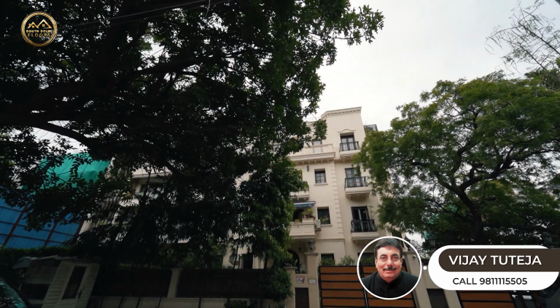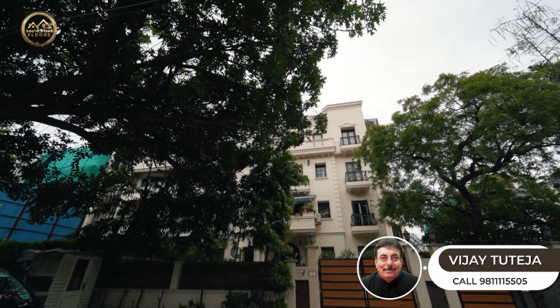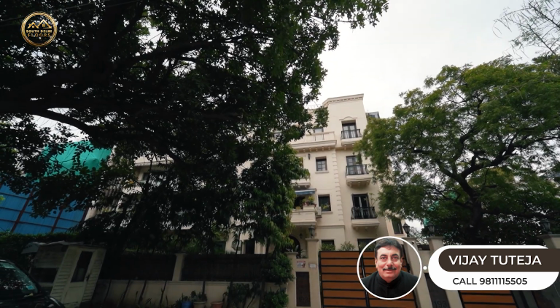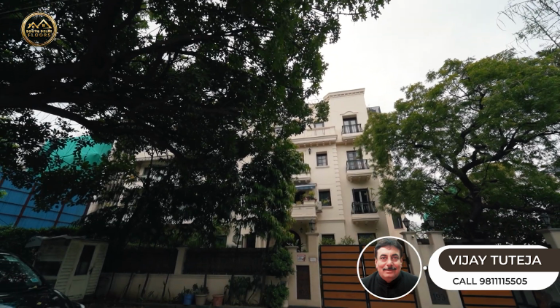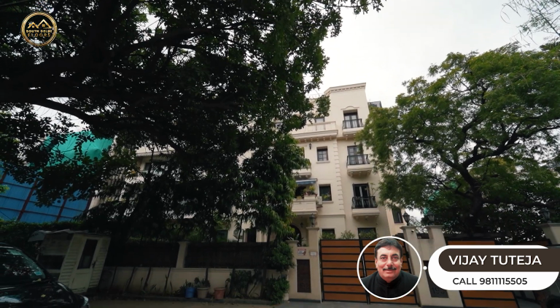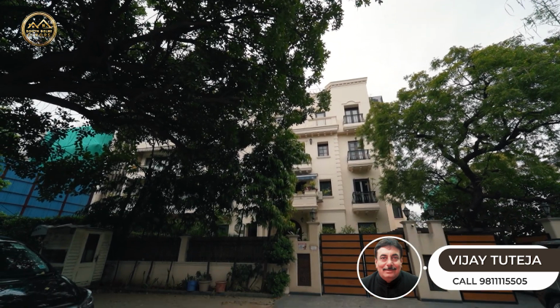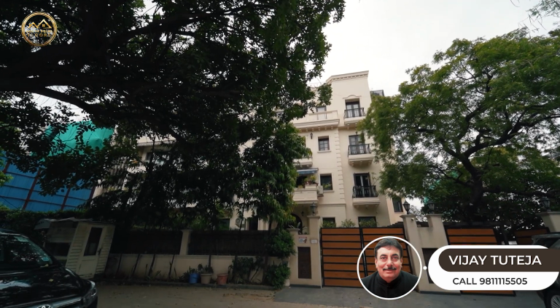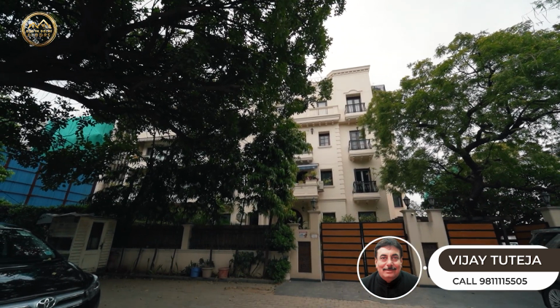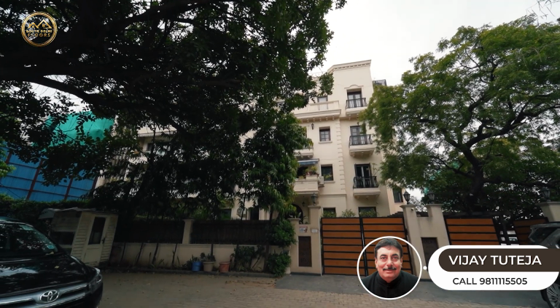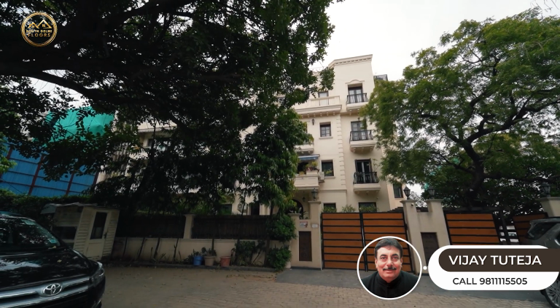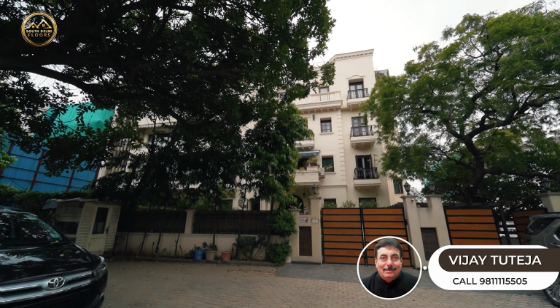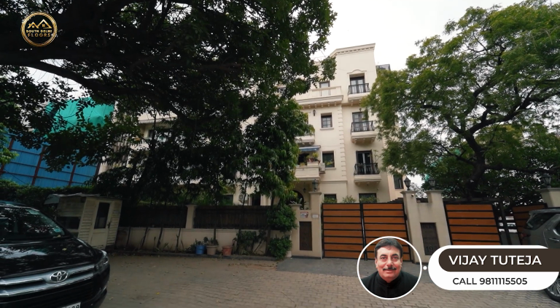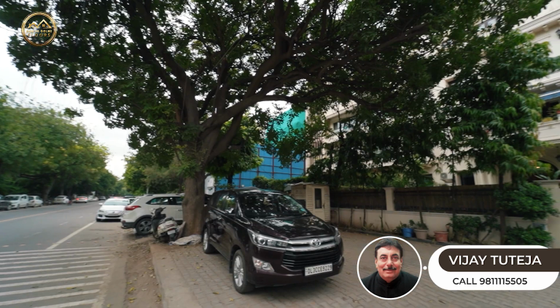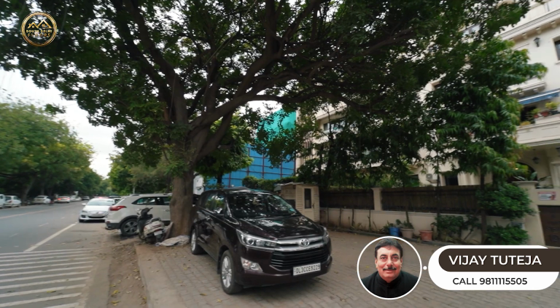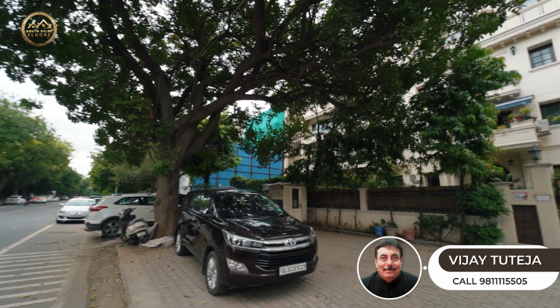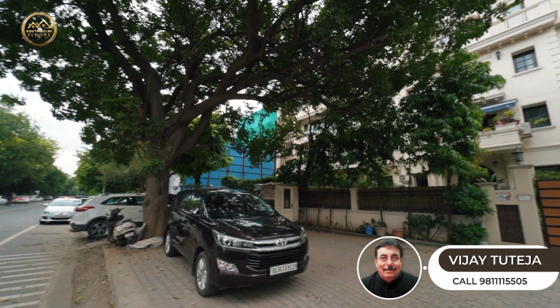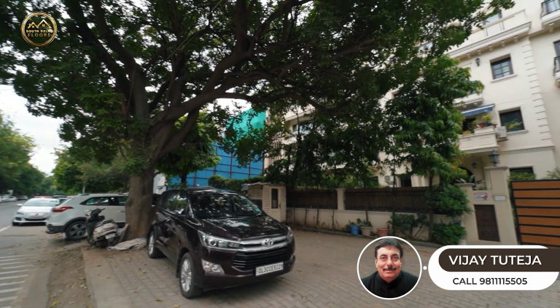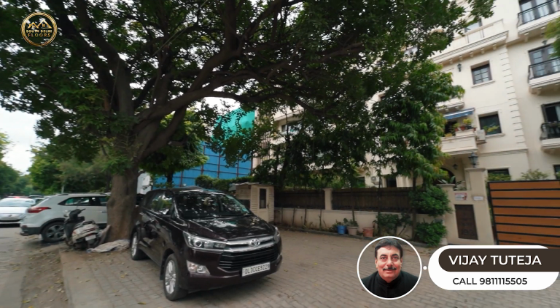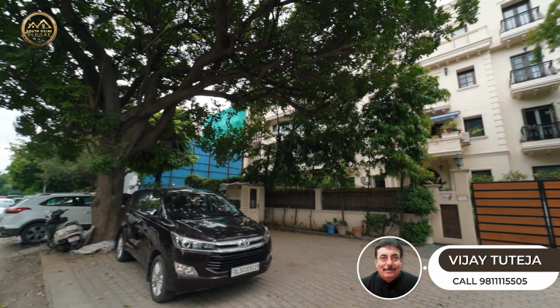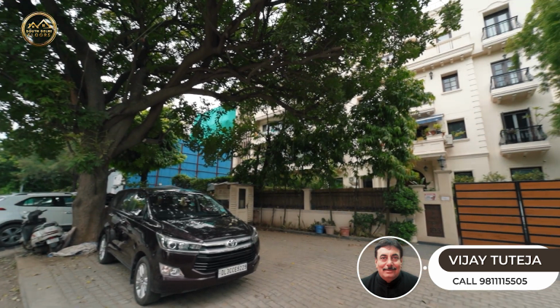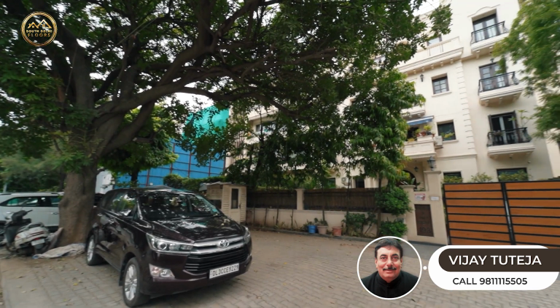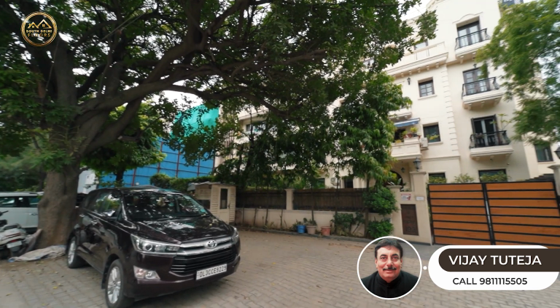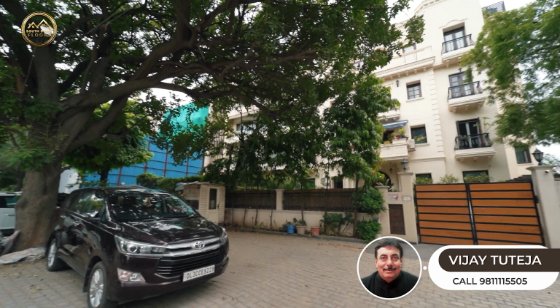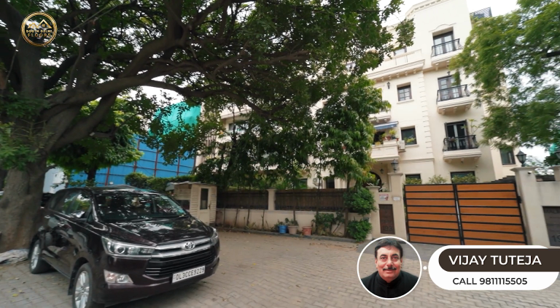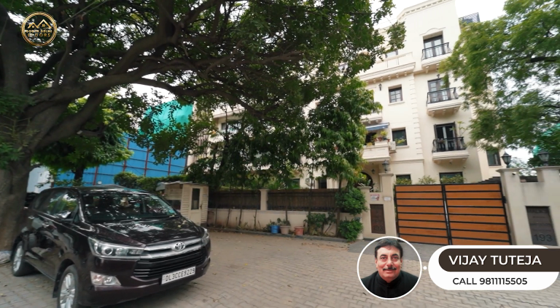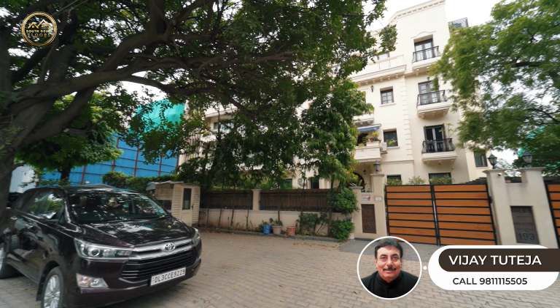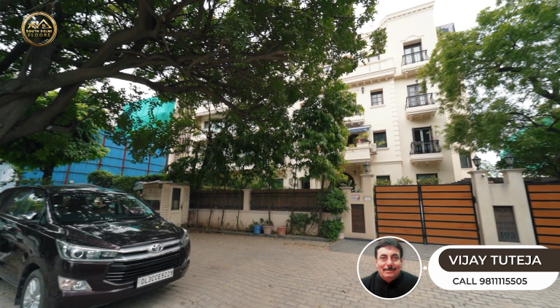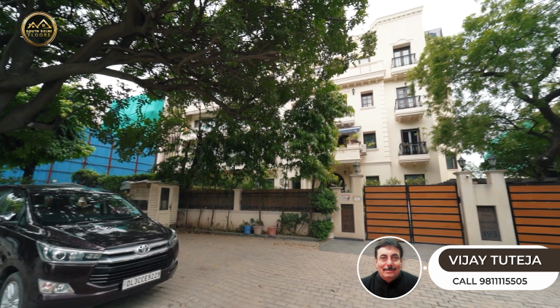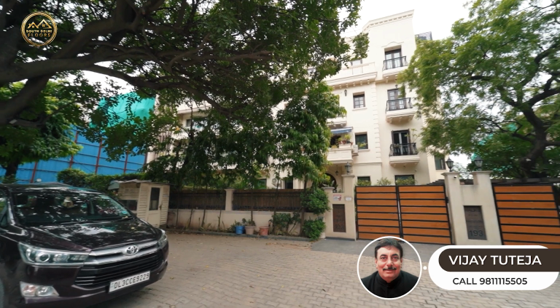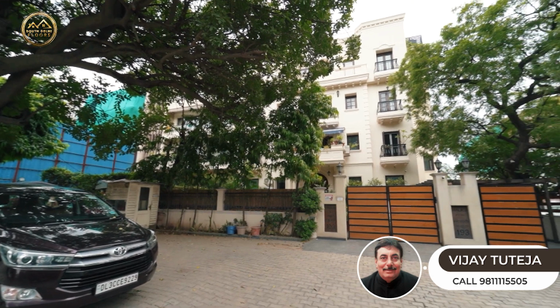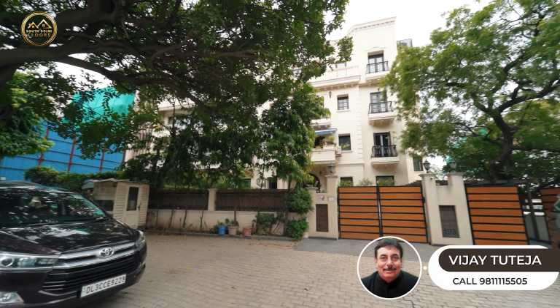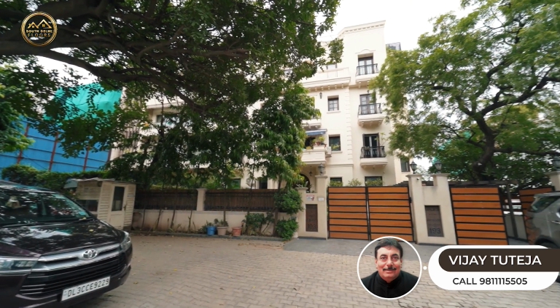A very rare property currently on sale with South Delhi Floors. Just call us right now for the site visit.